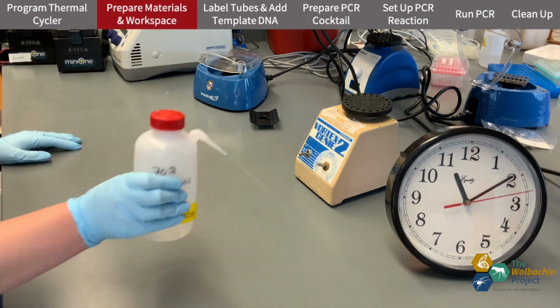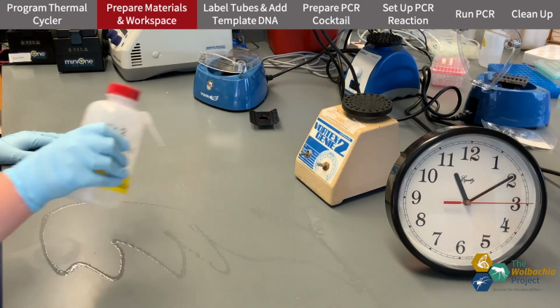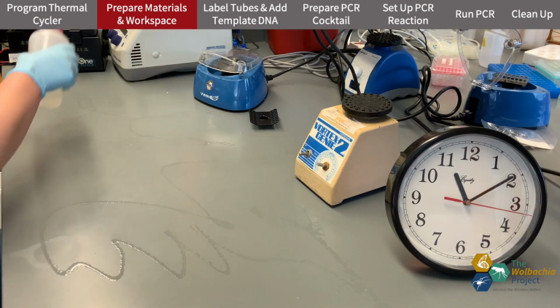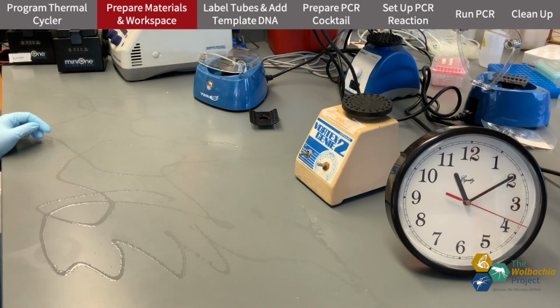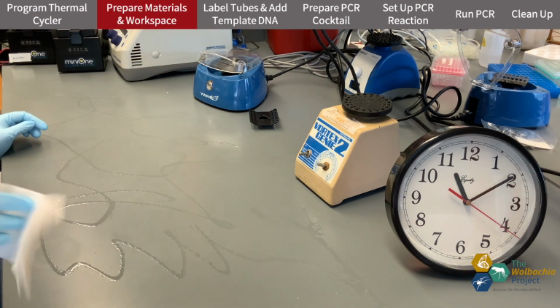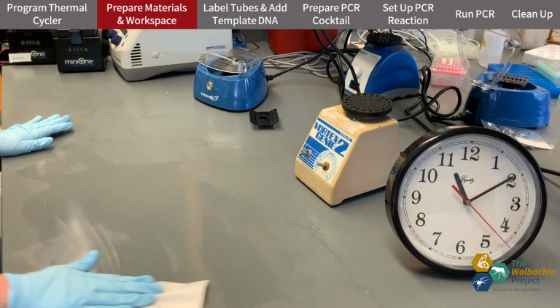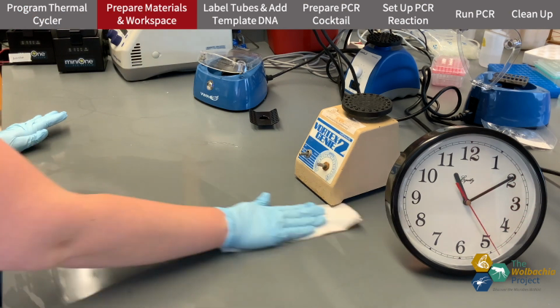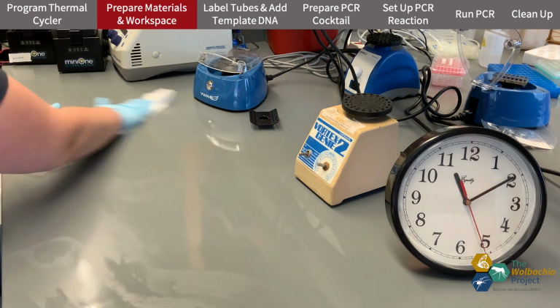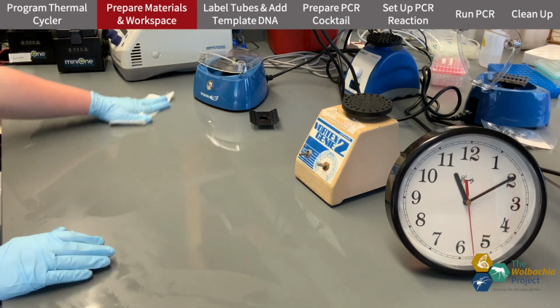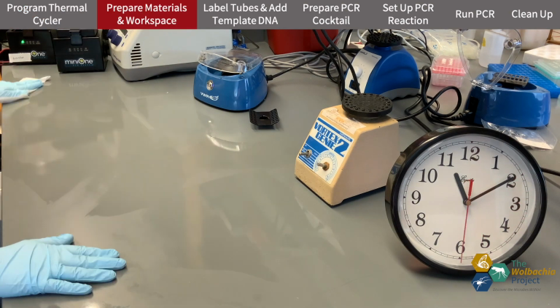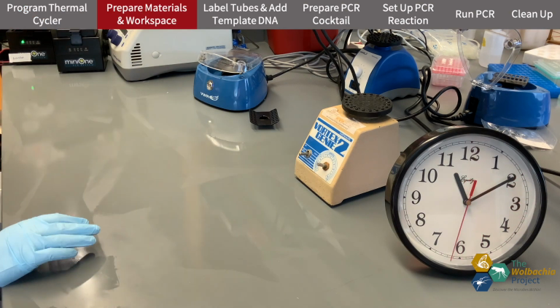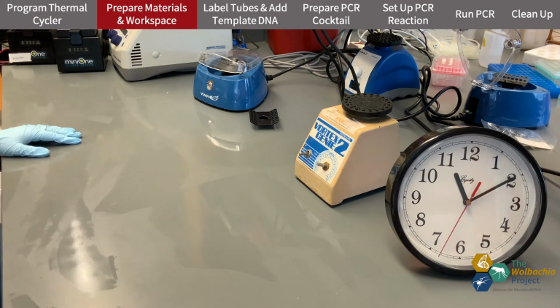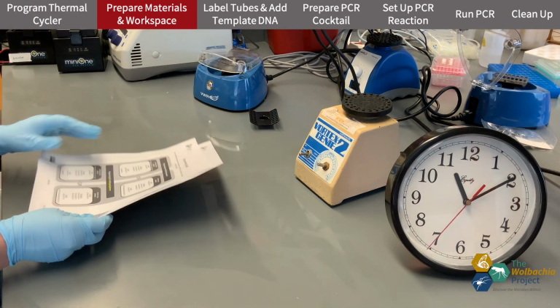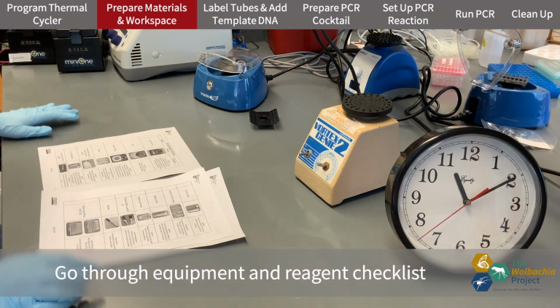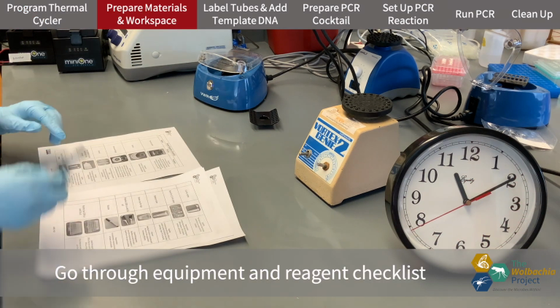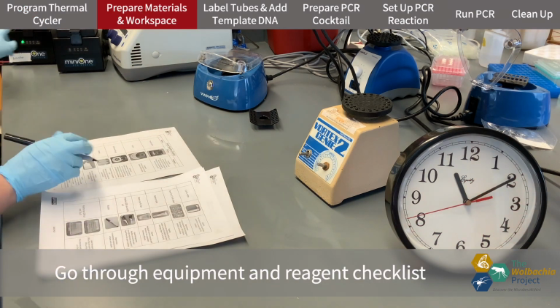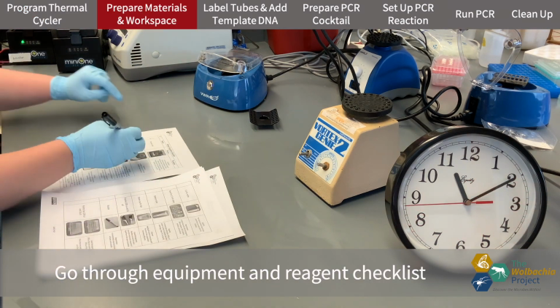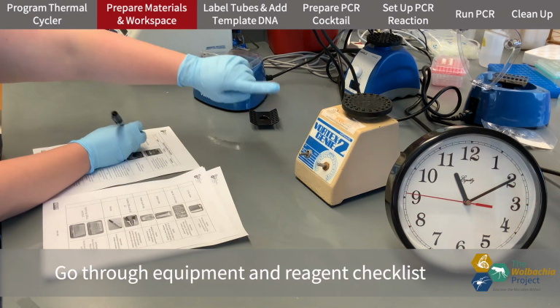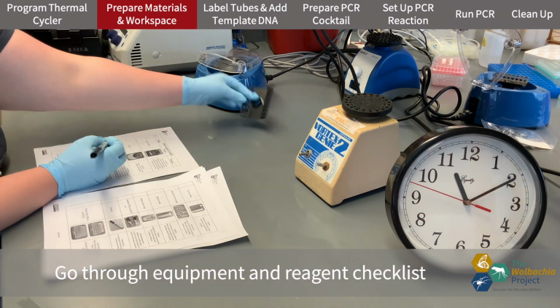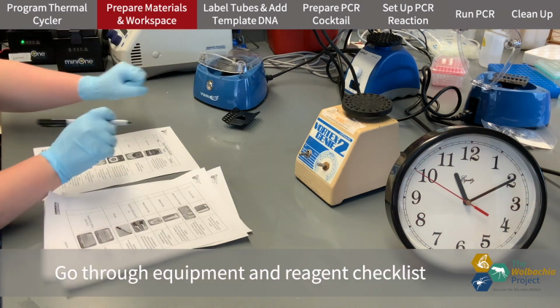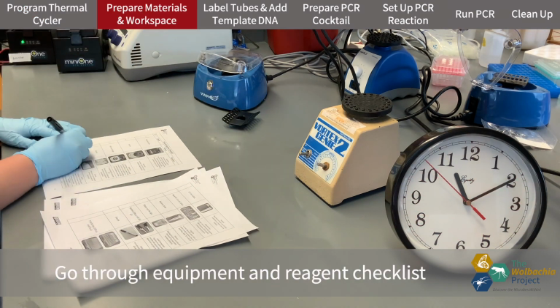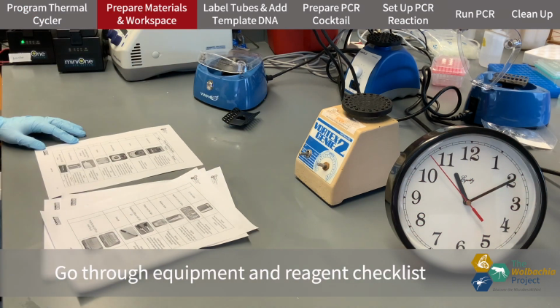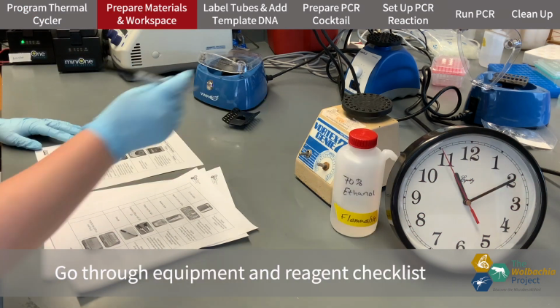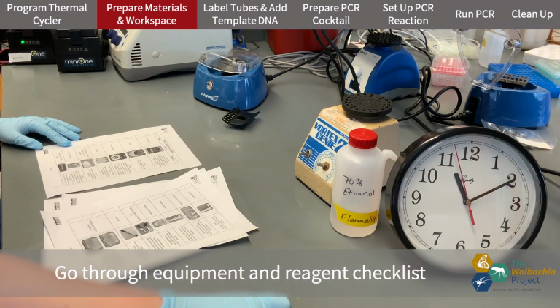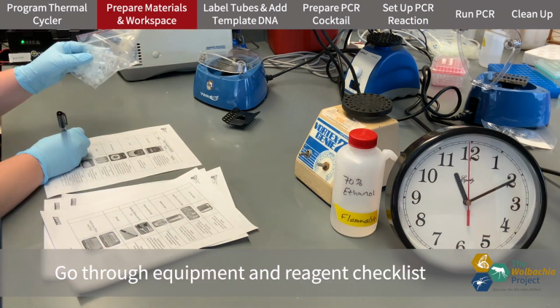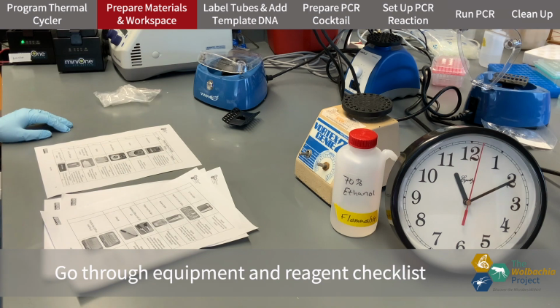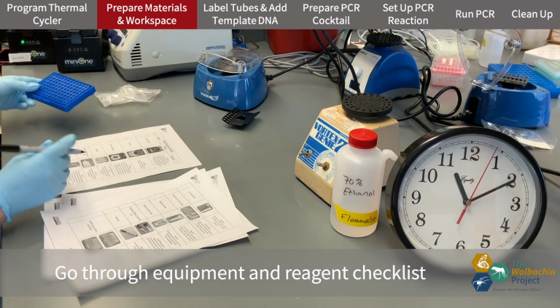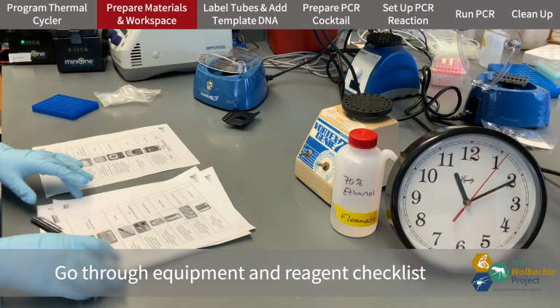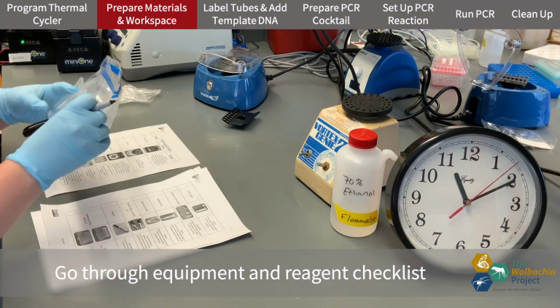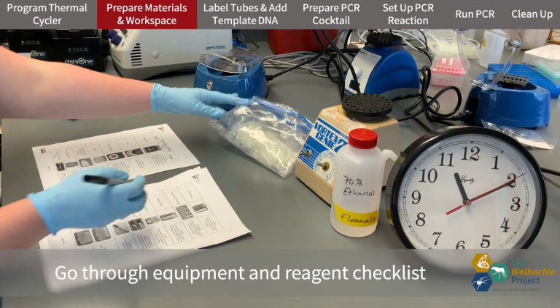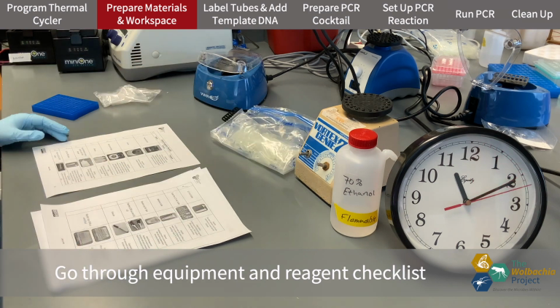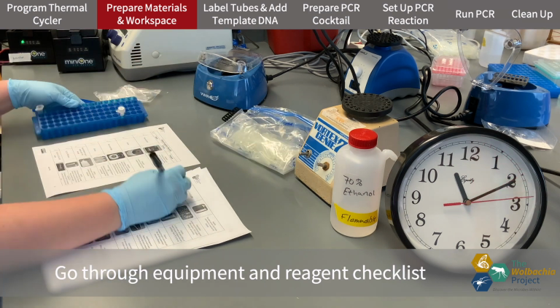Then I get my gloves on, clean my bench with ethanol, and start going through the equipment and reagent checklist.